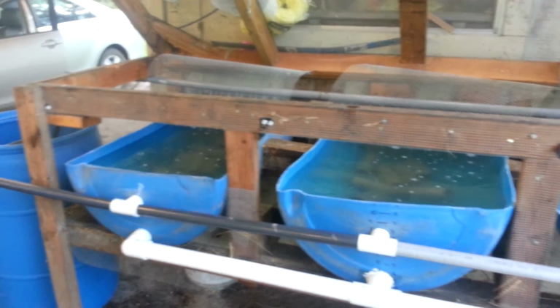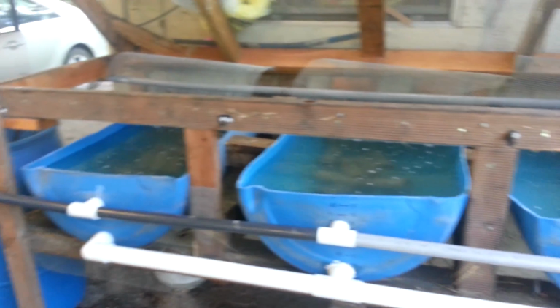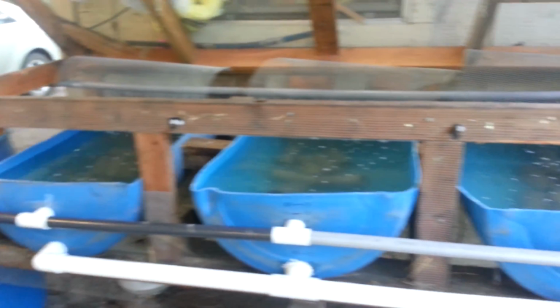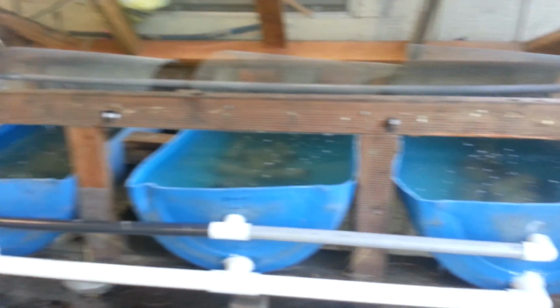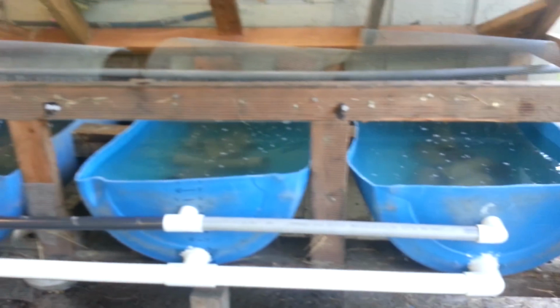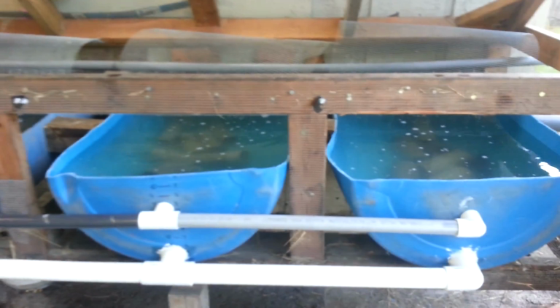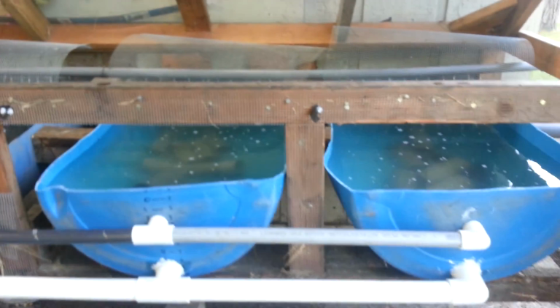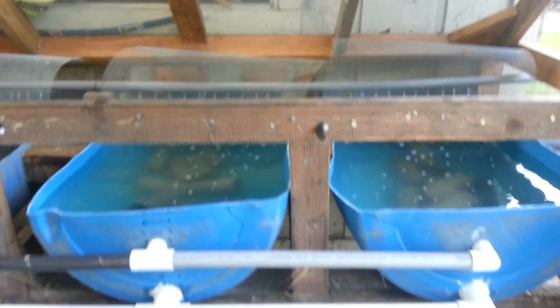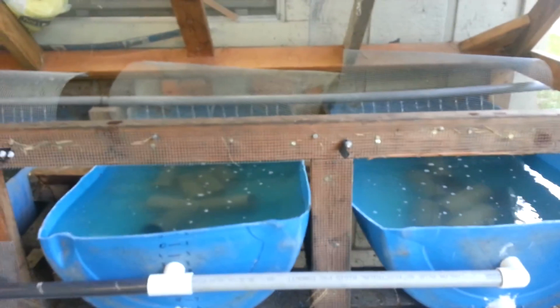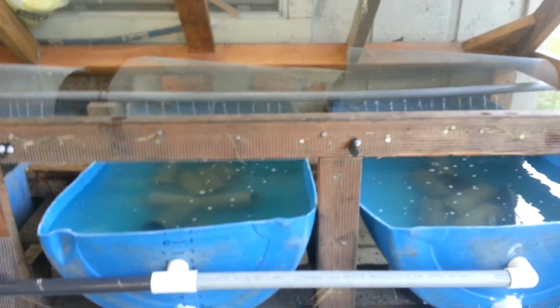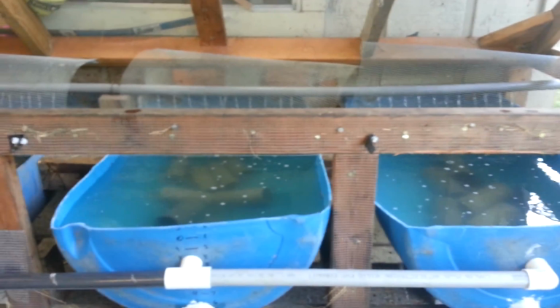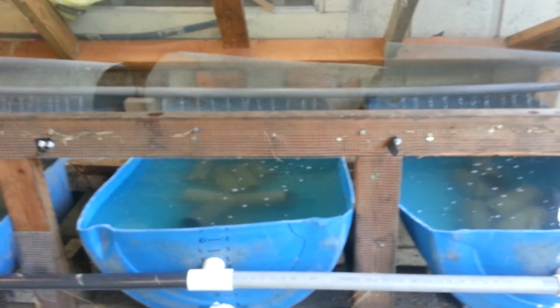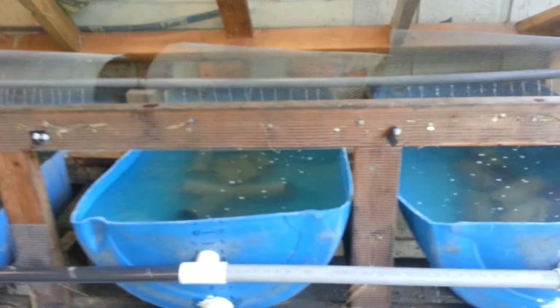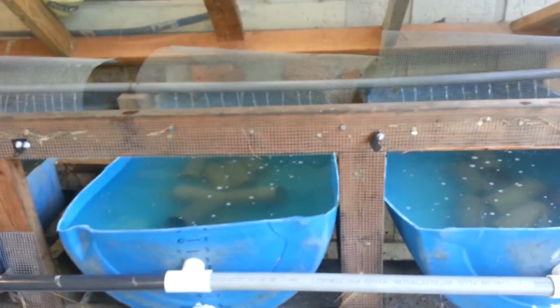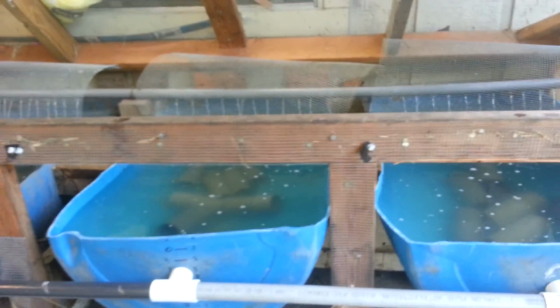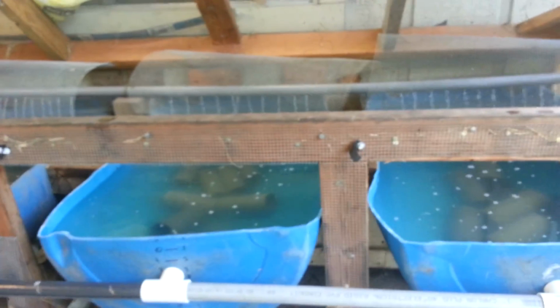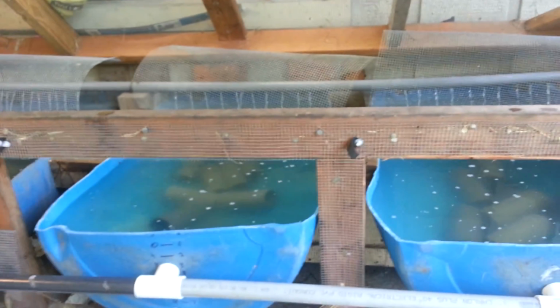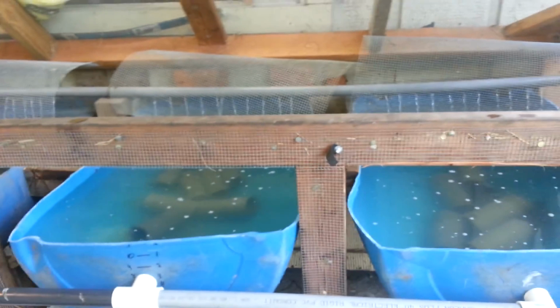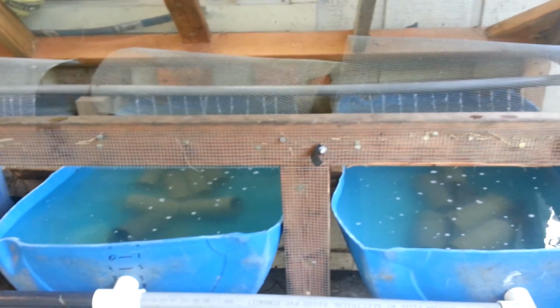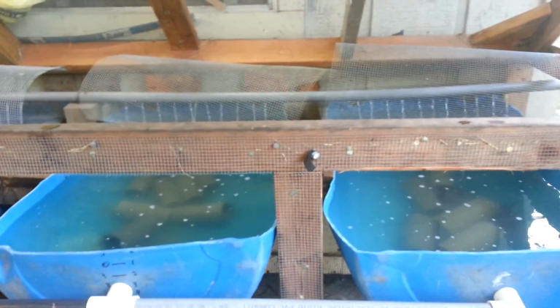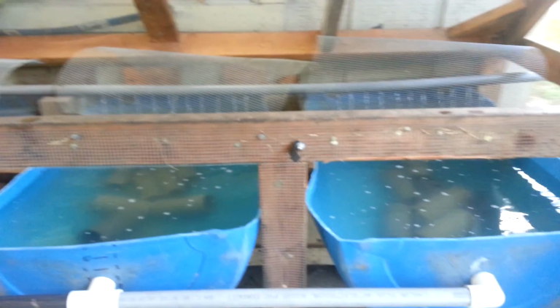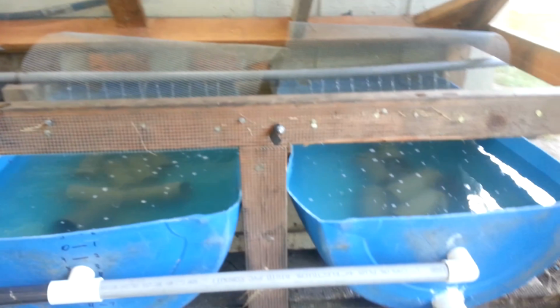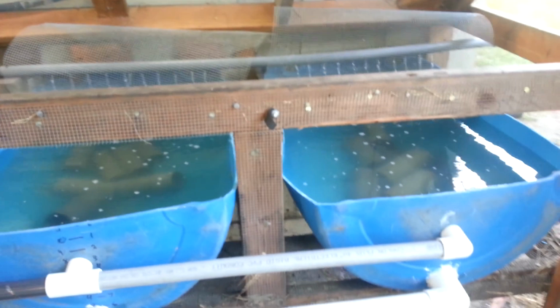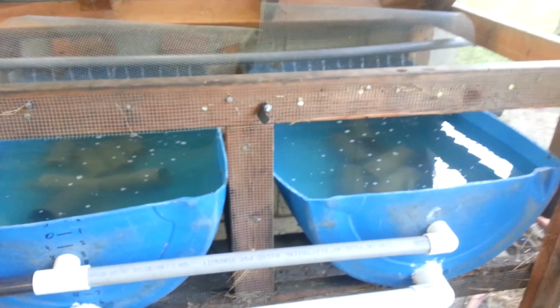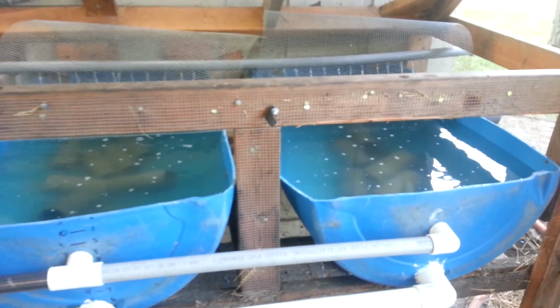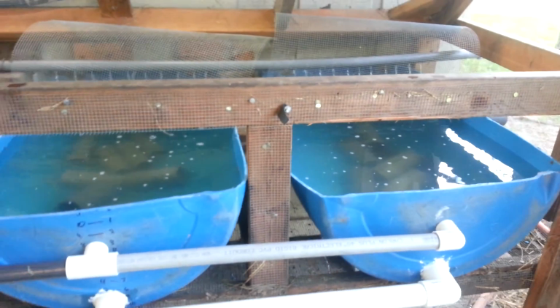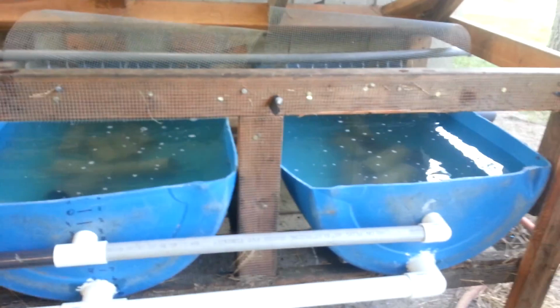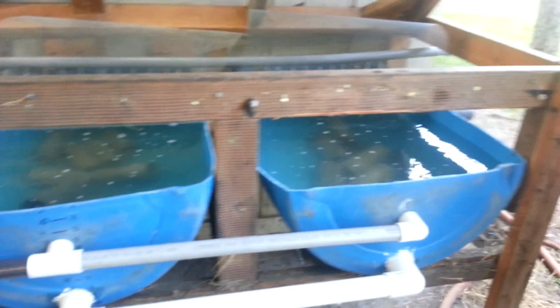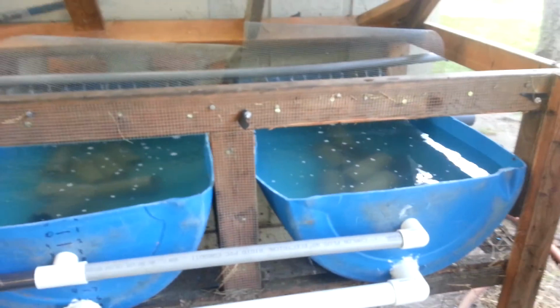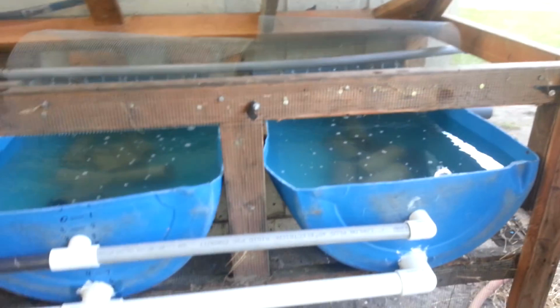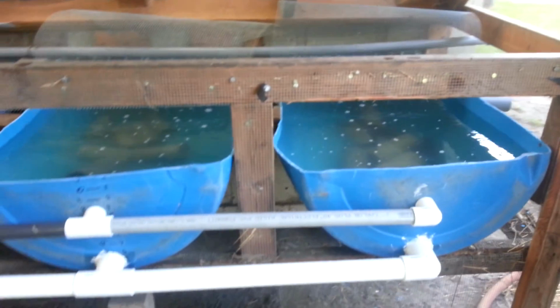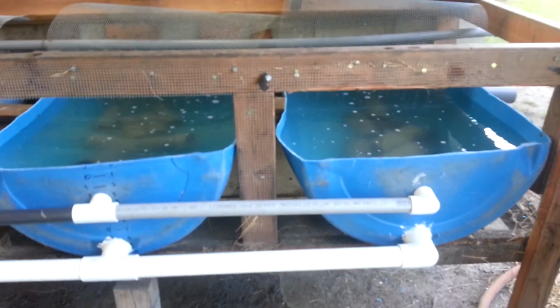So this is what I had. I had some blue 55-gallon drums that I cut in half.